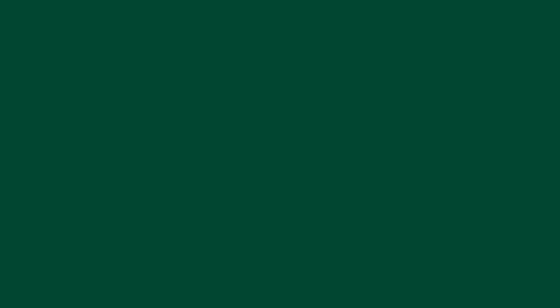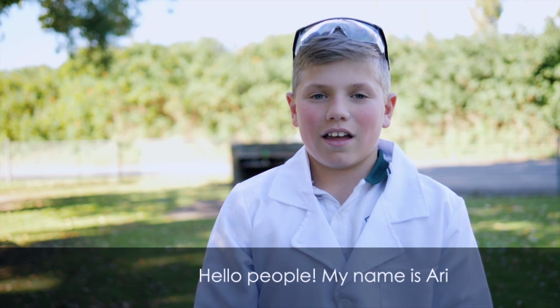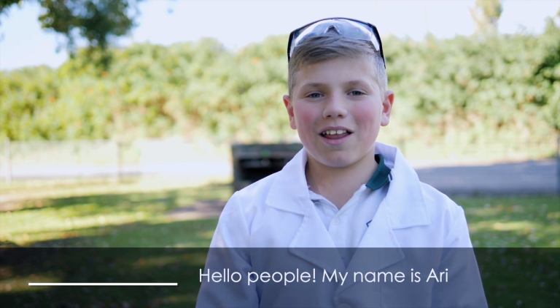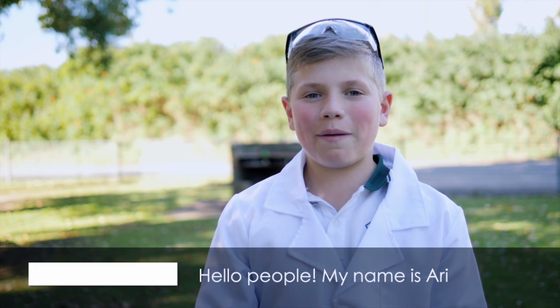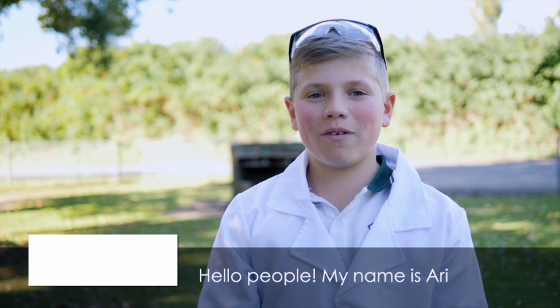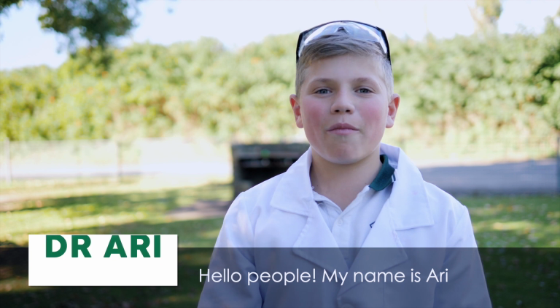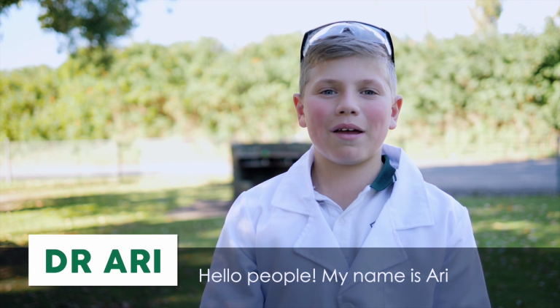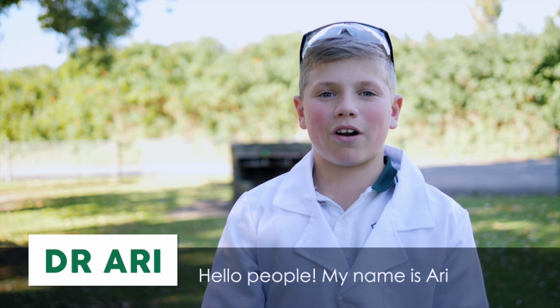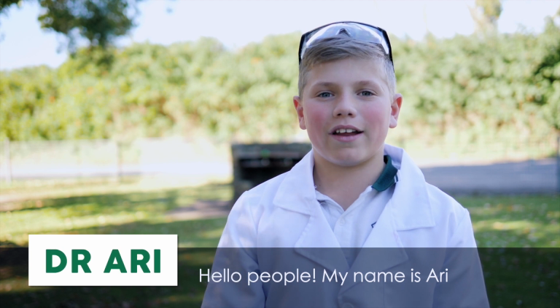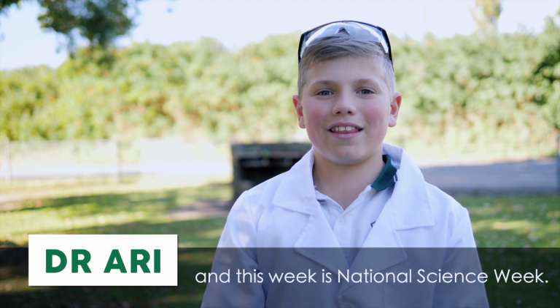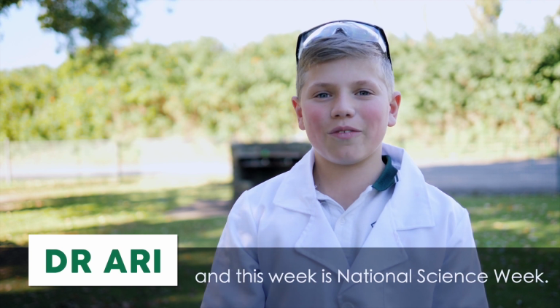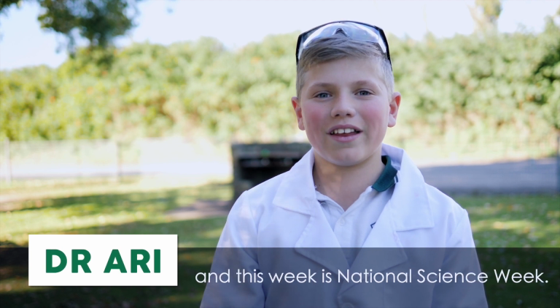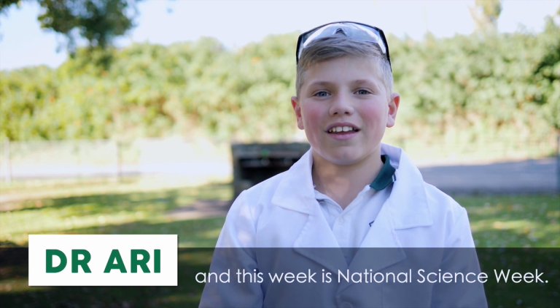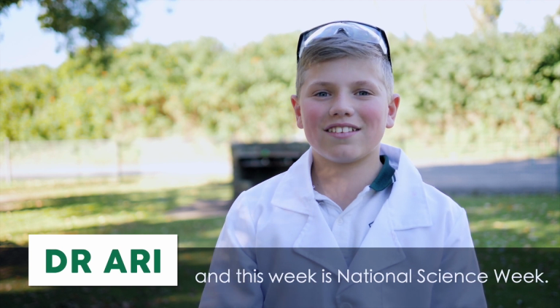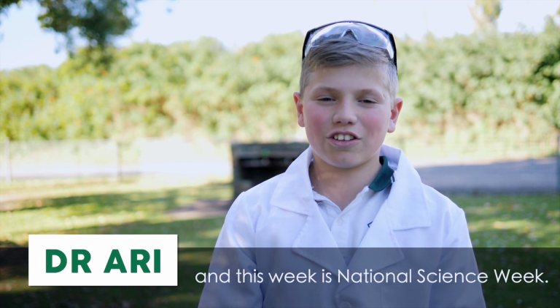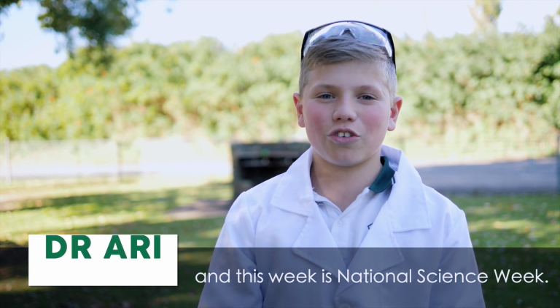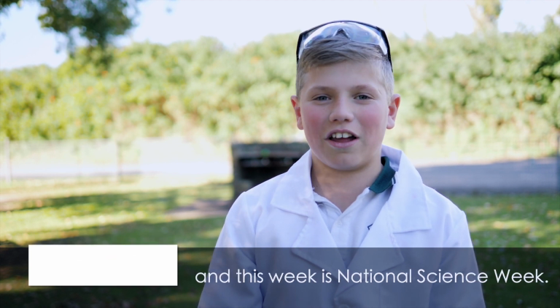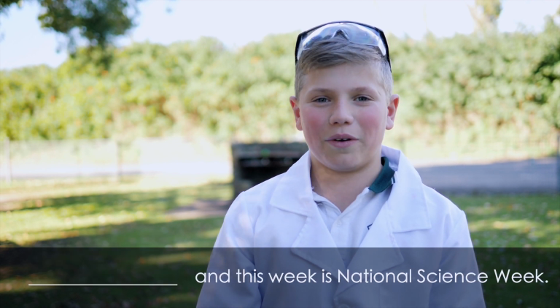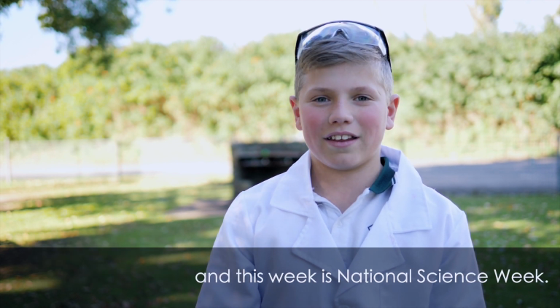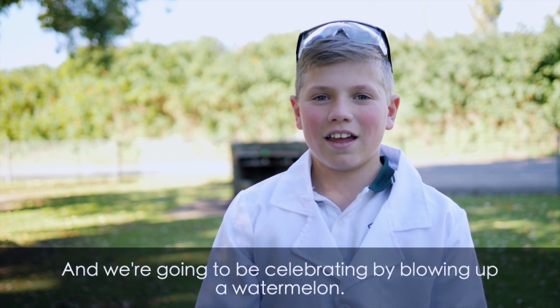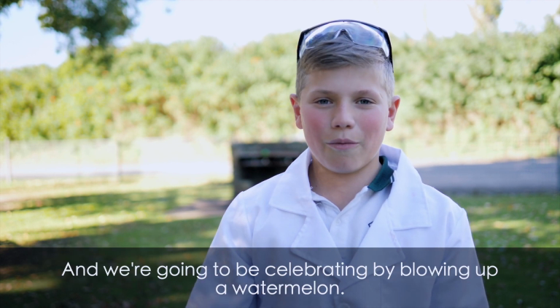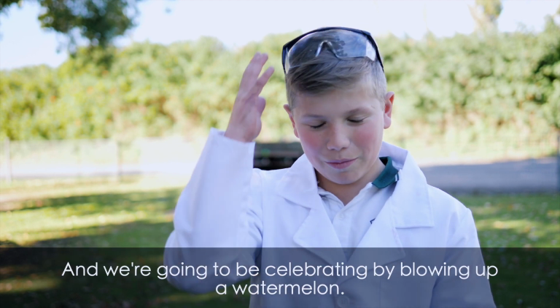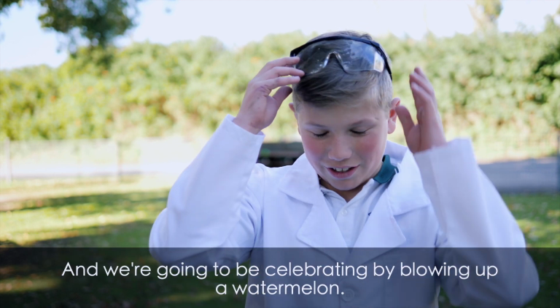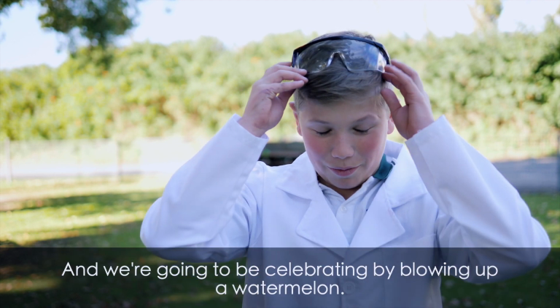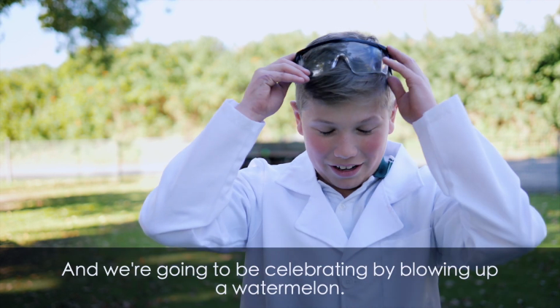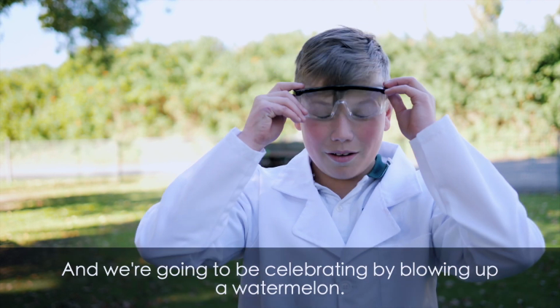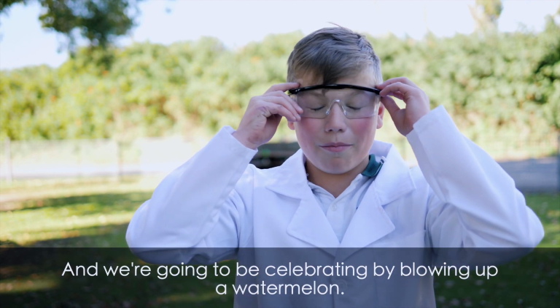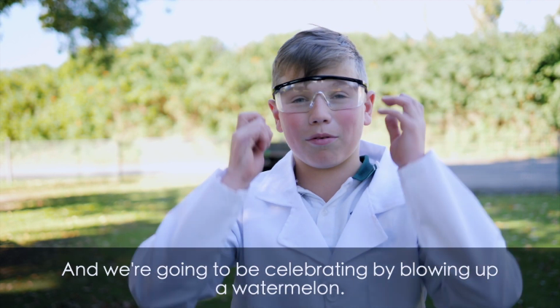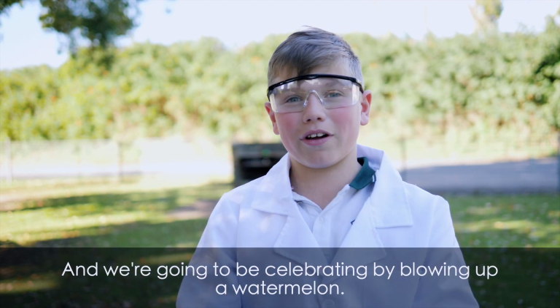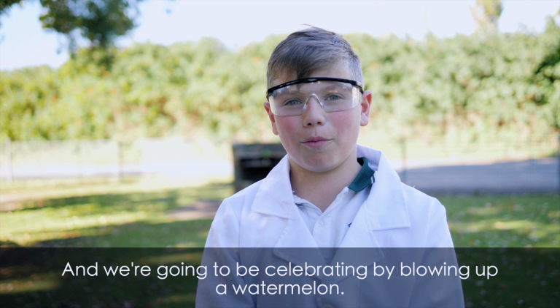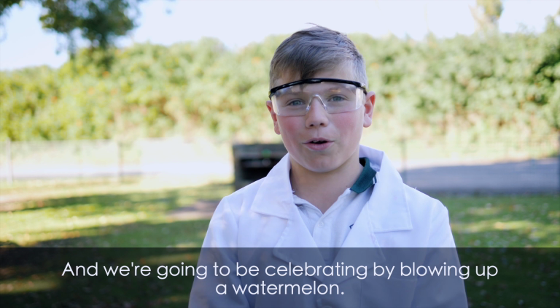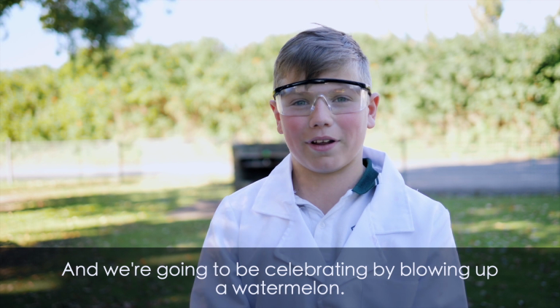Hello people, my name is Ari. This week is National Science Week and we're going to be celebrating by blowing up a watermelon.